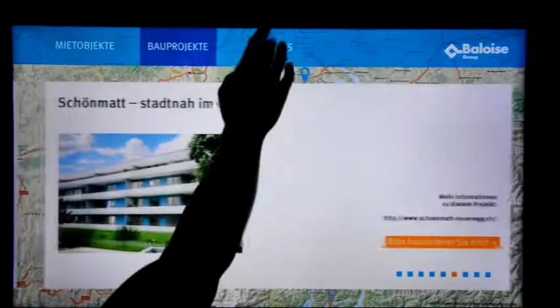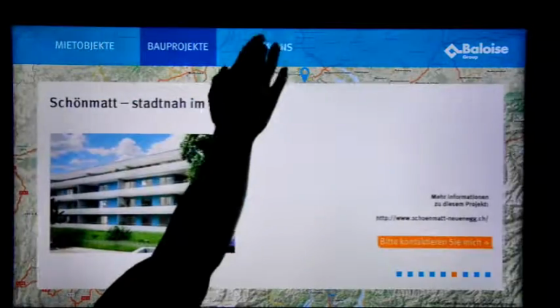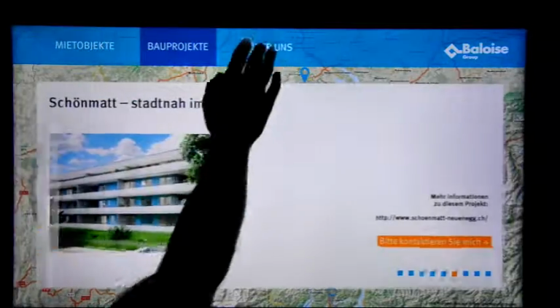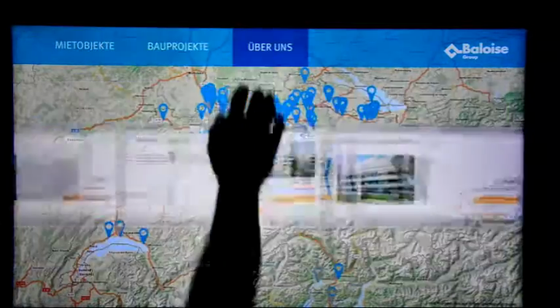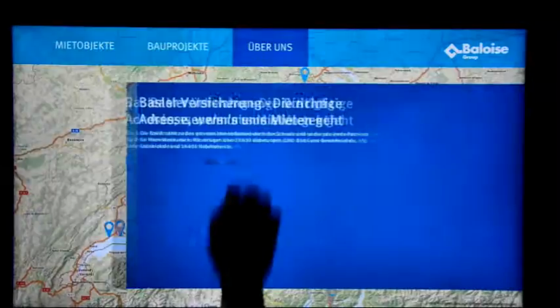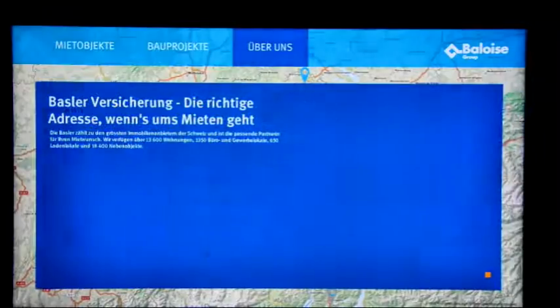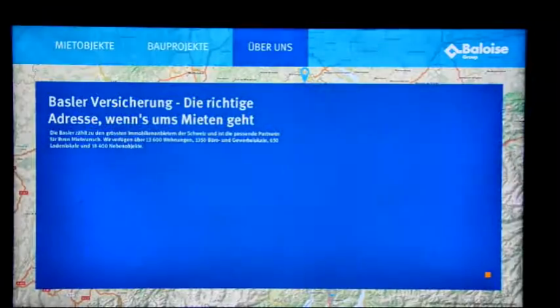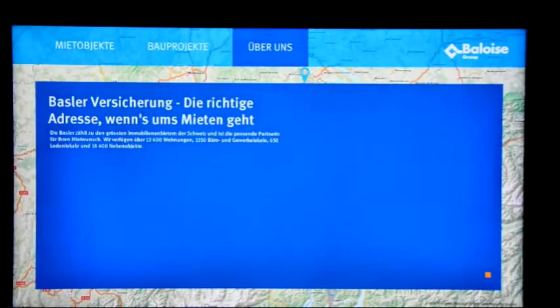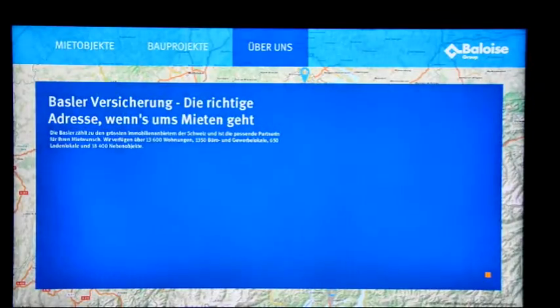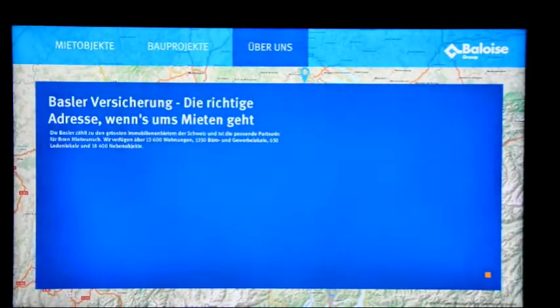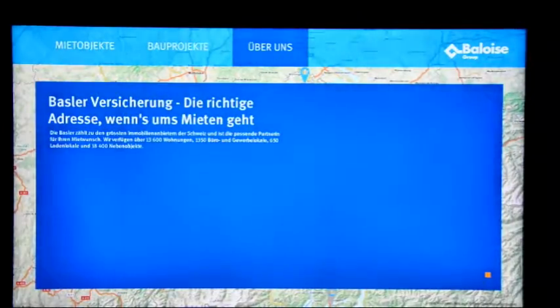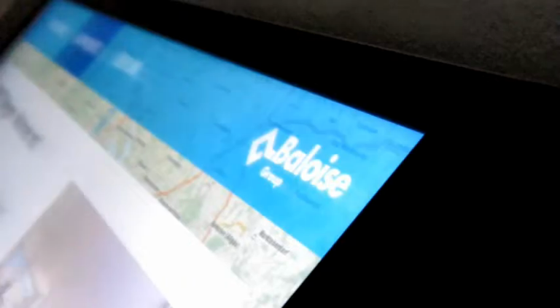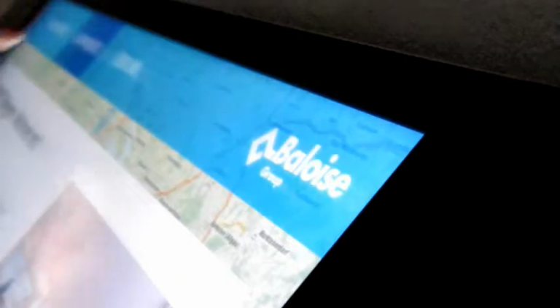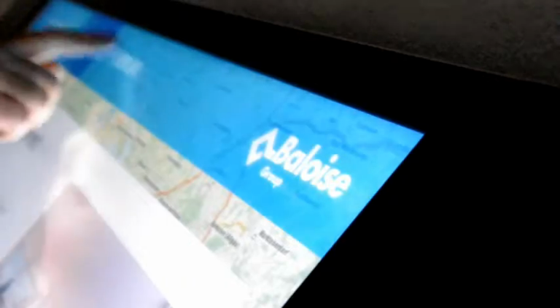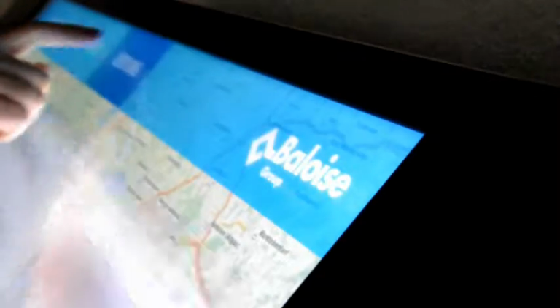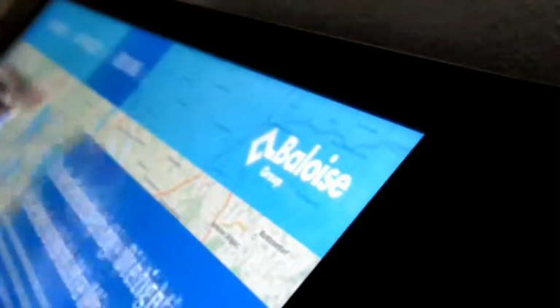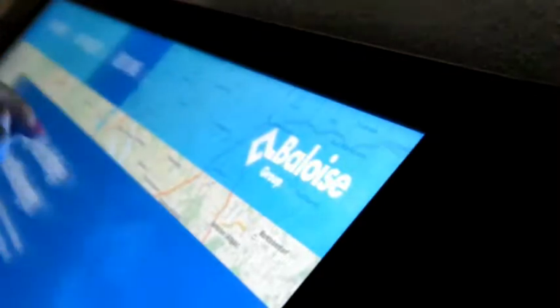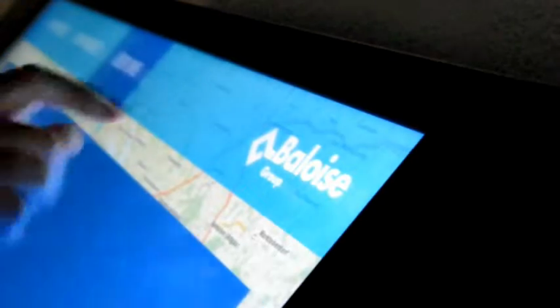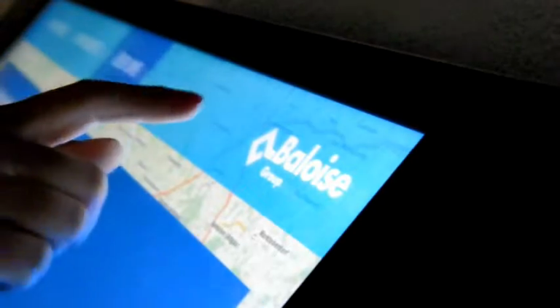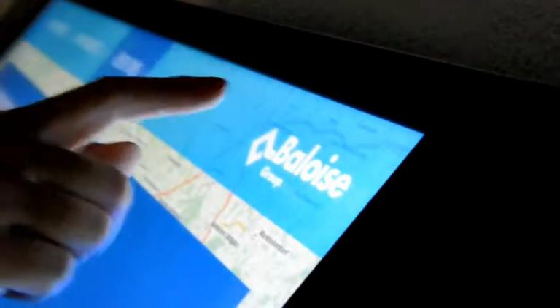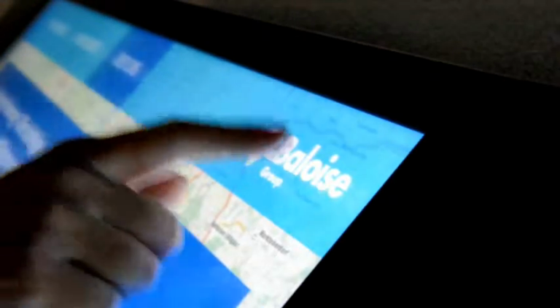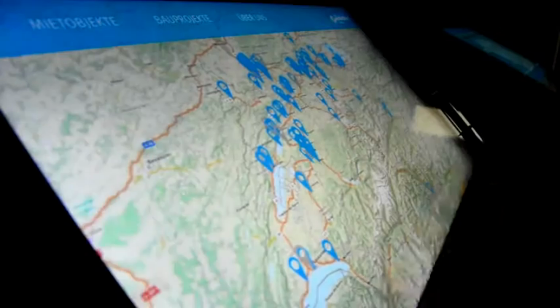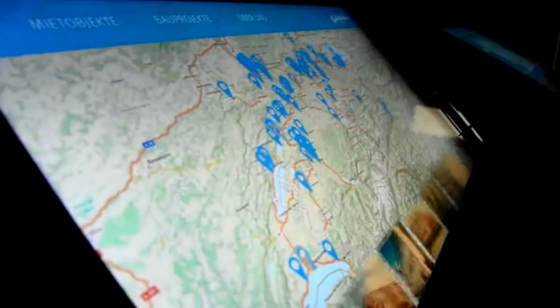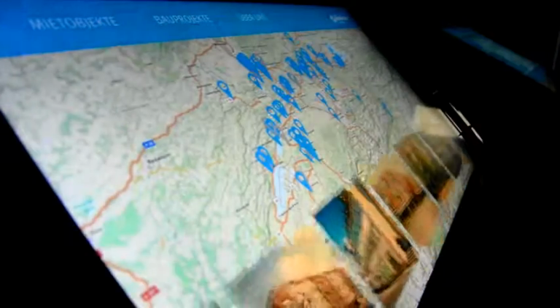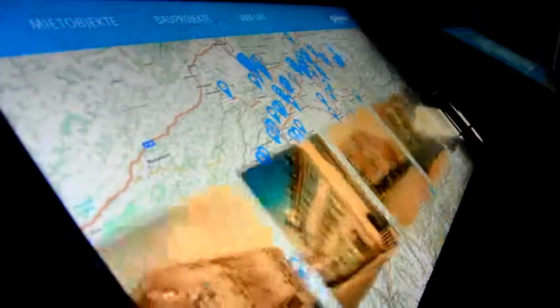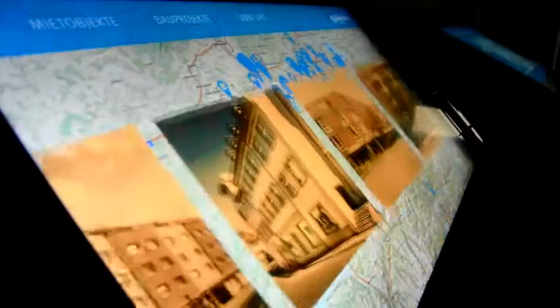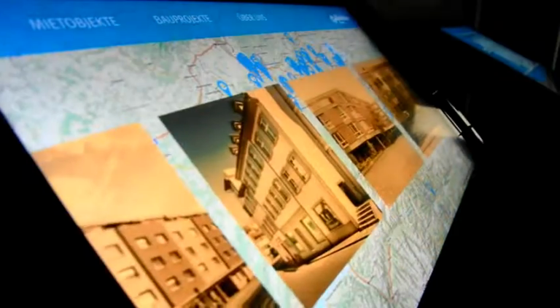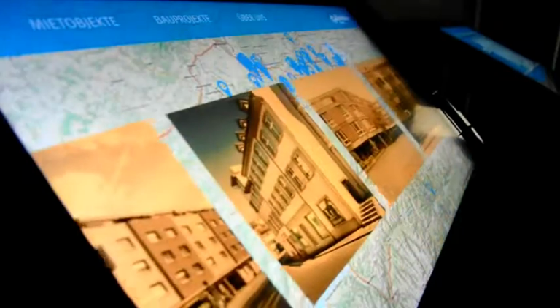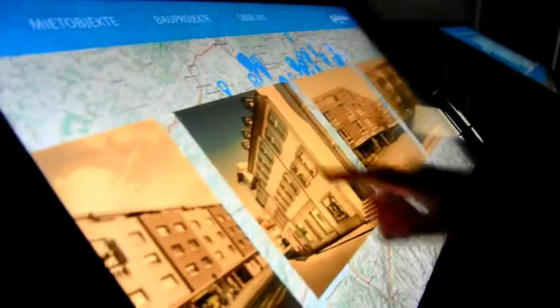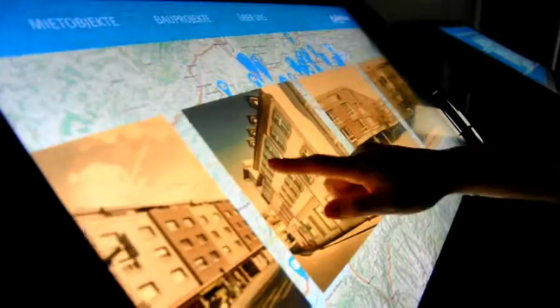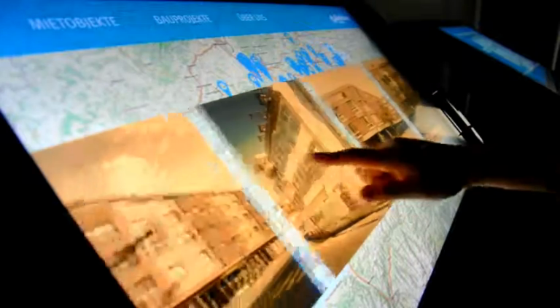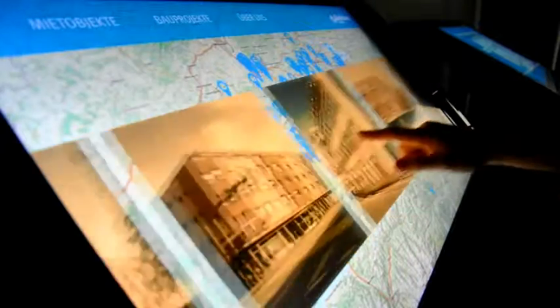Last but not least, a presentation of the Badoise group provides useful information on the company and contact details.